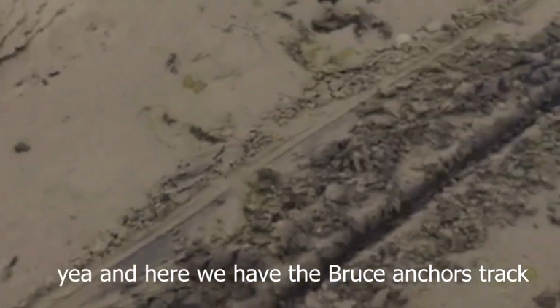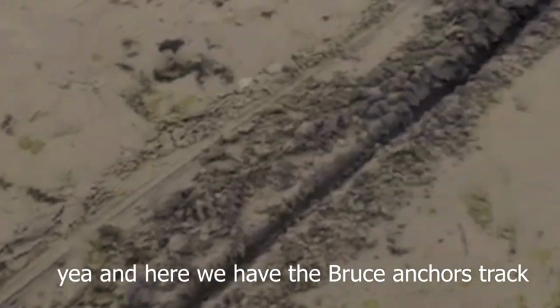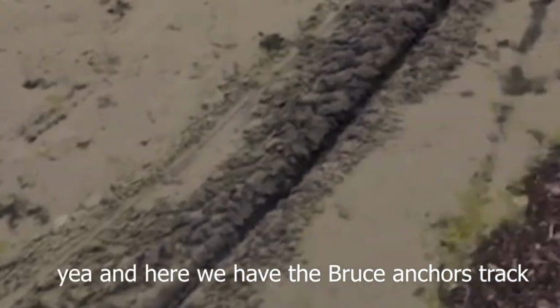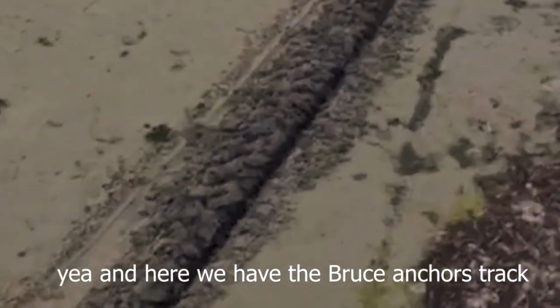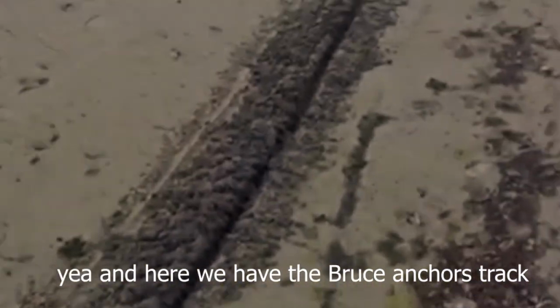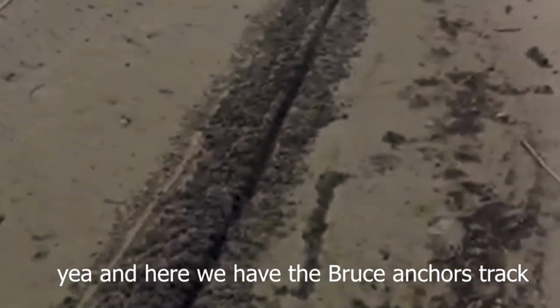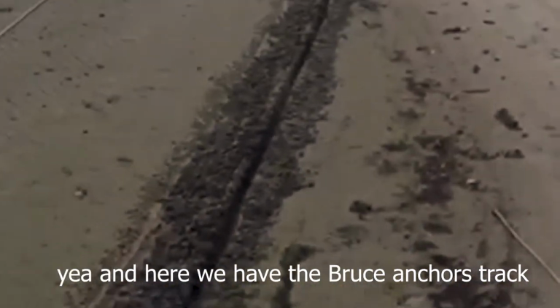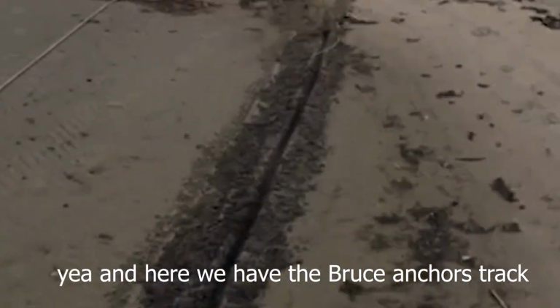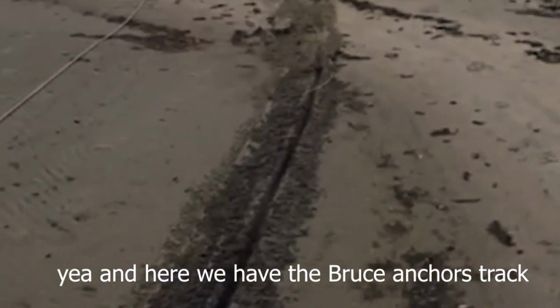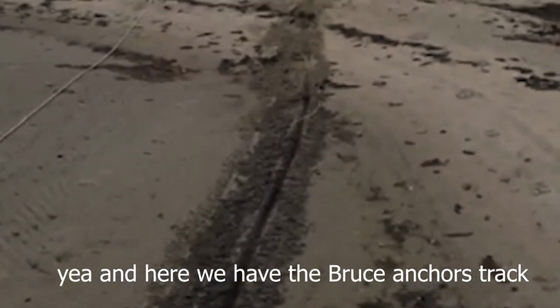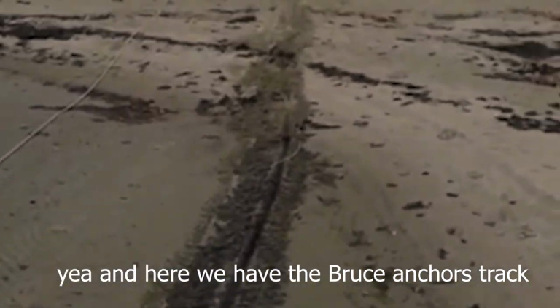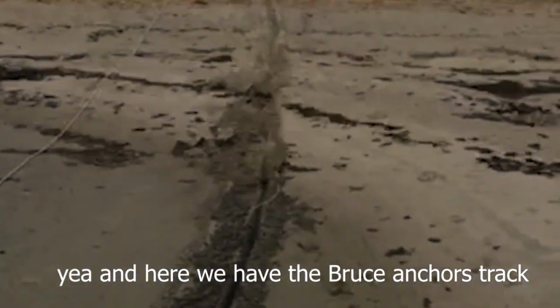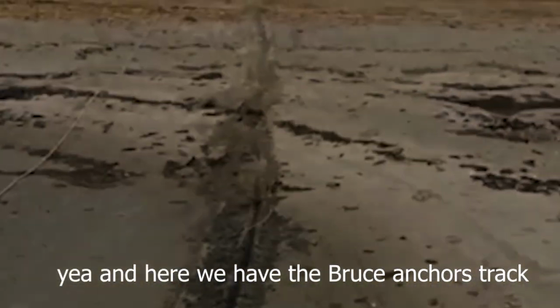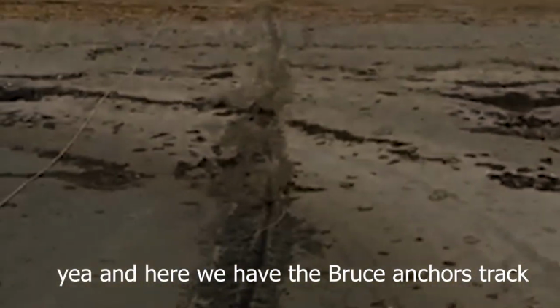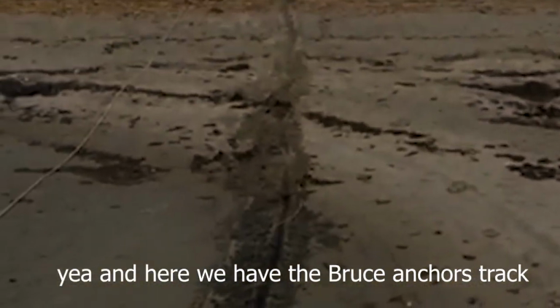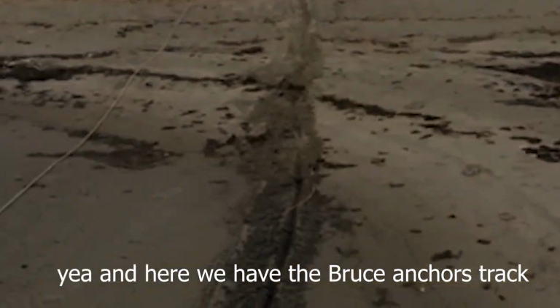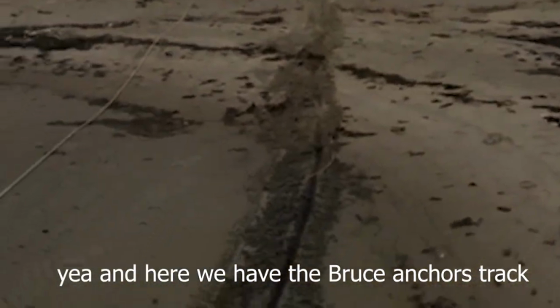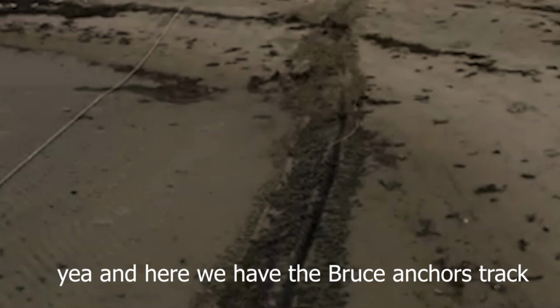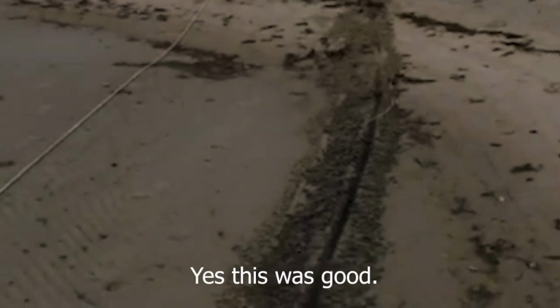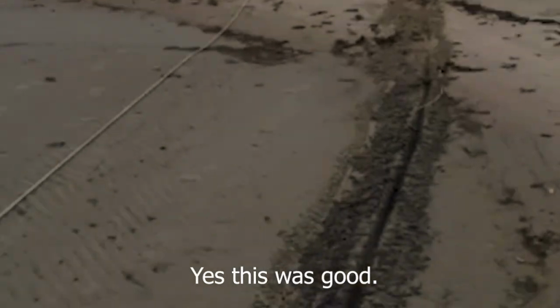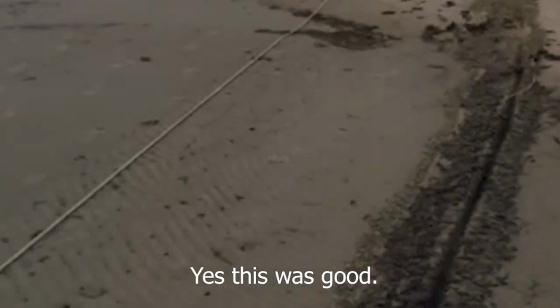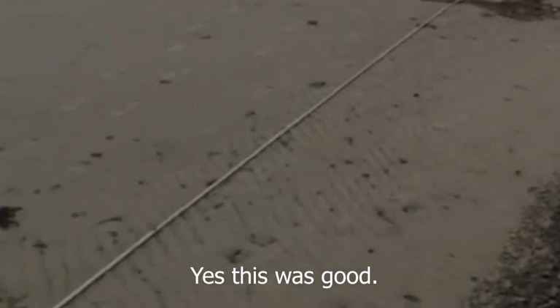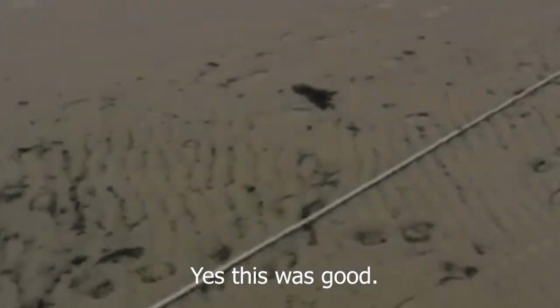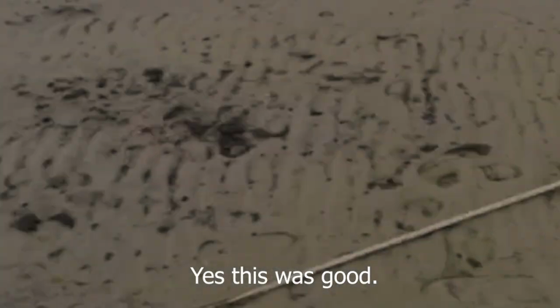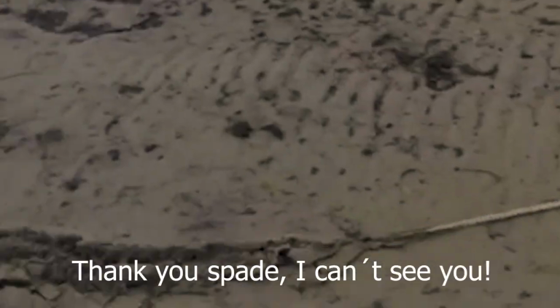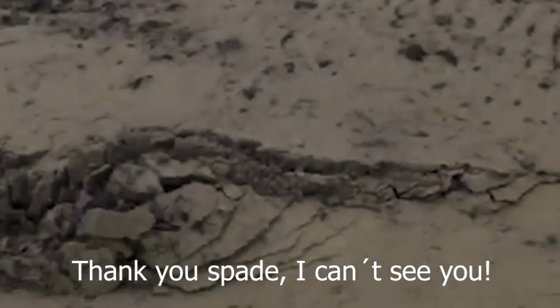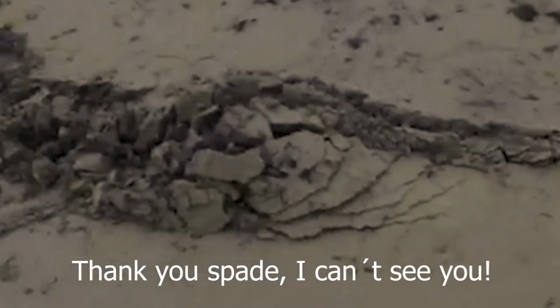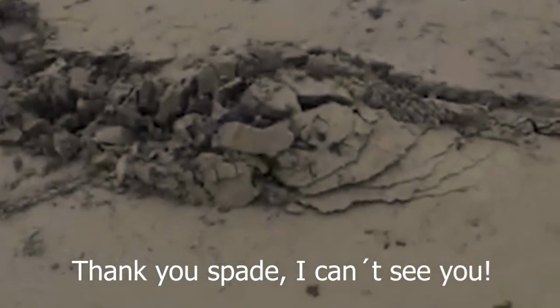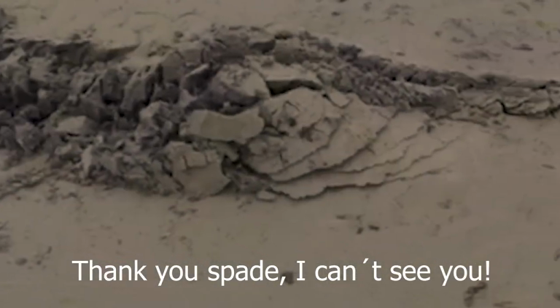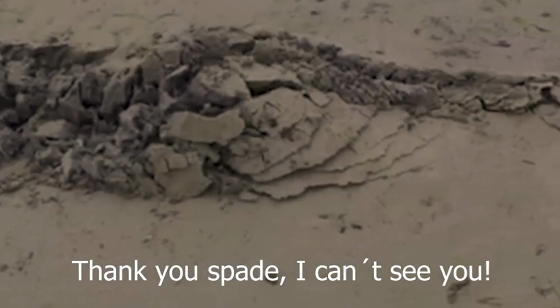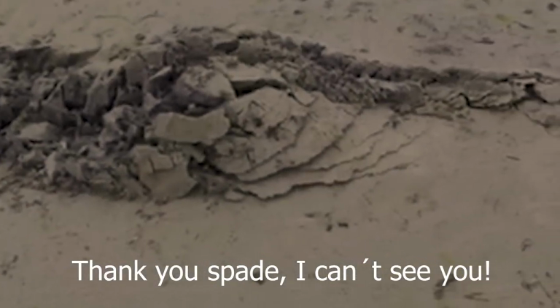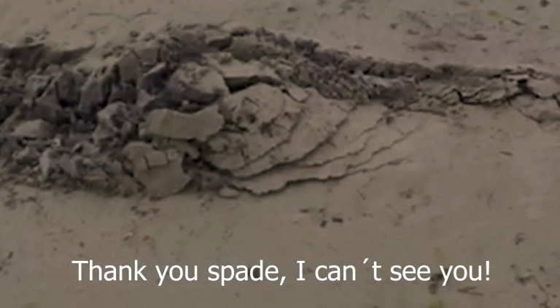And here we have the Bruce anchor slapping. That was good. Thank you, Spade.